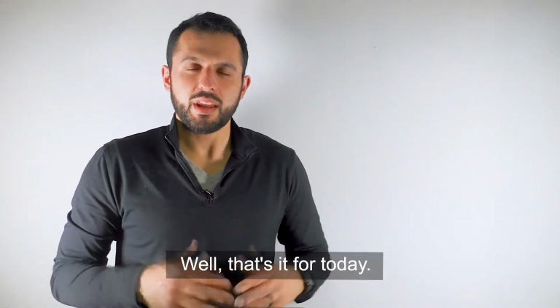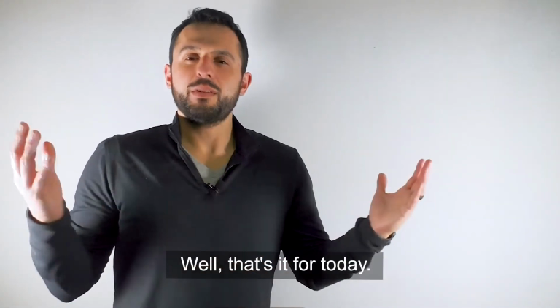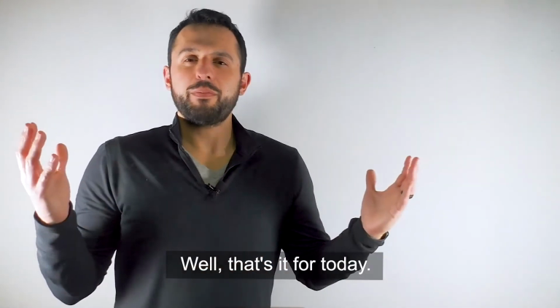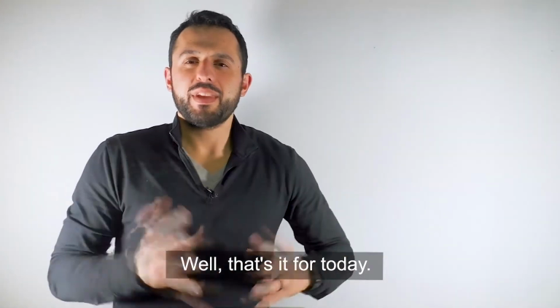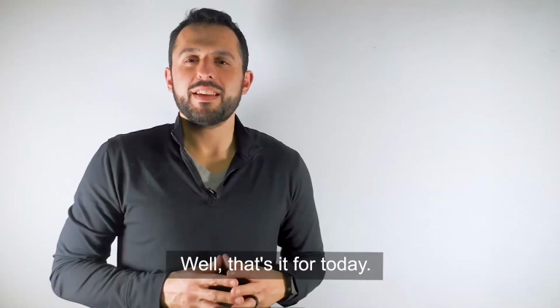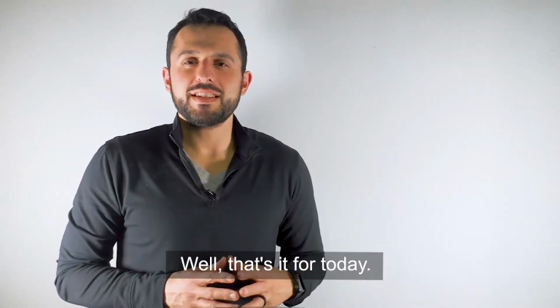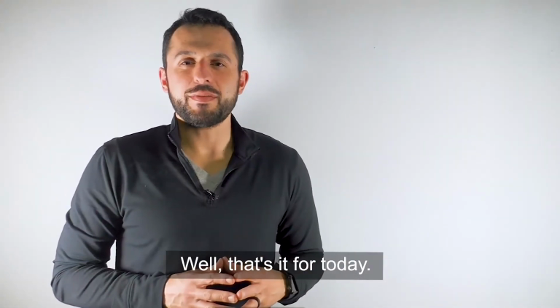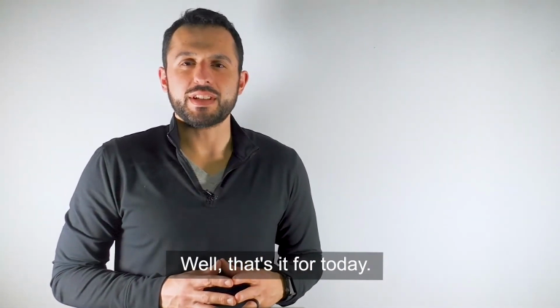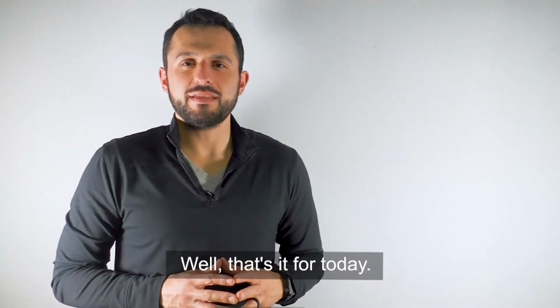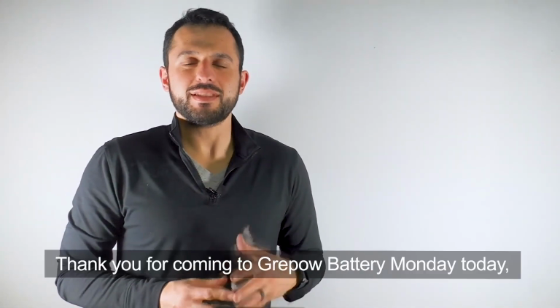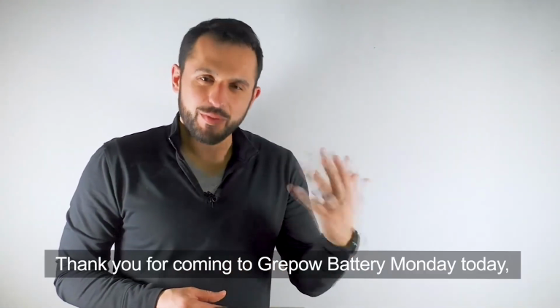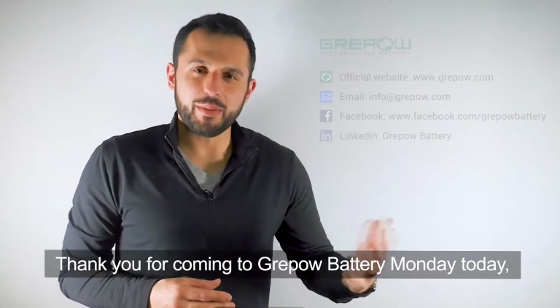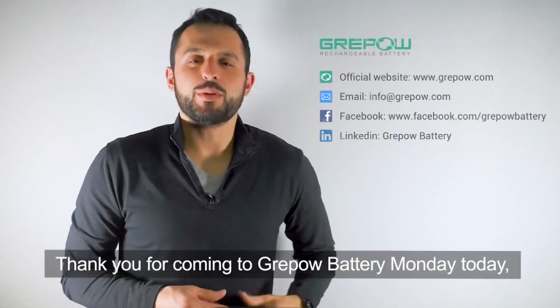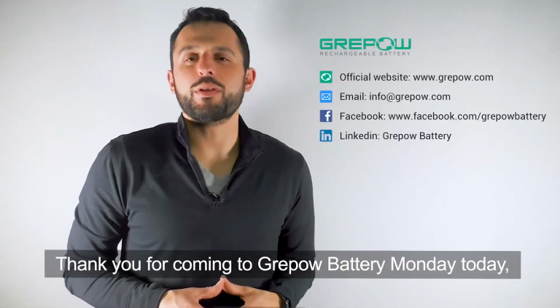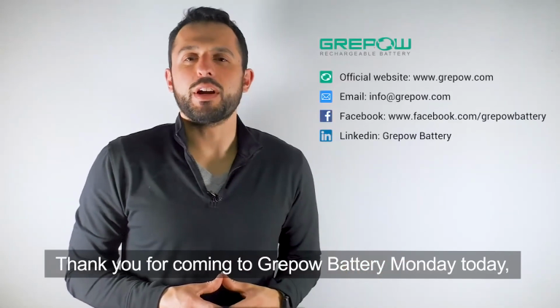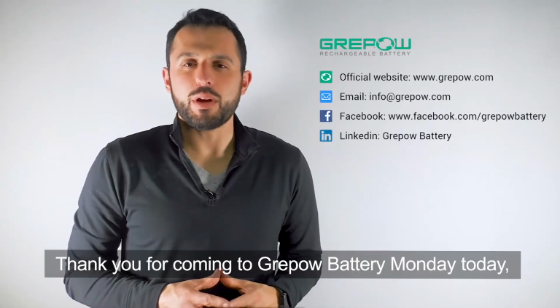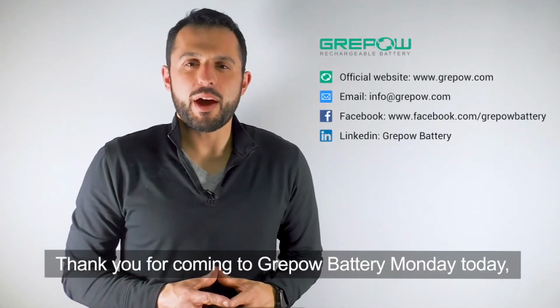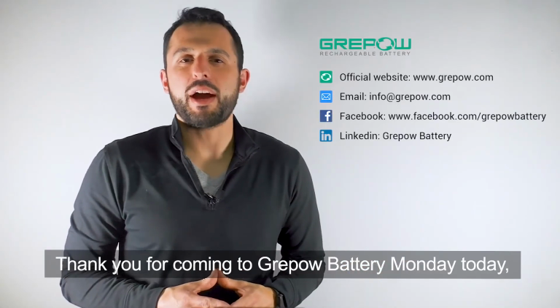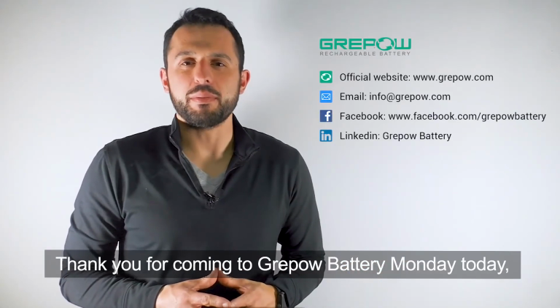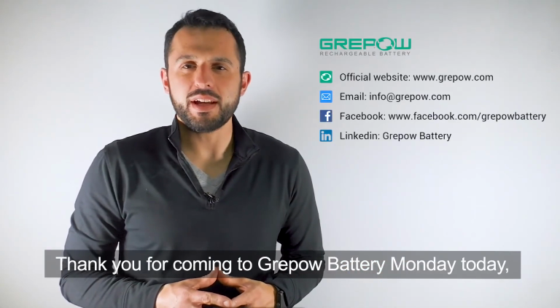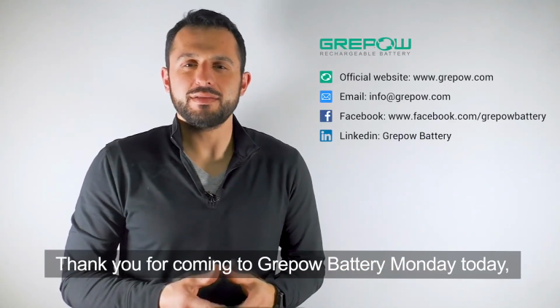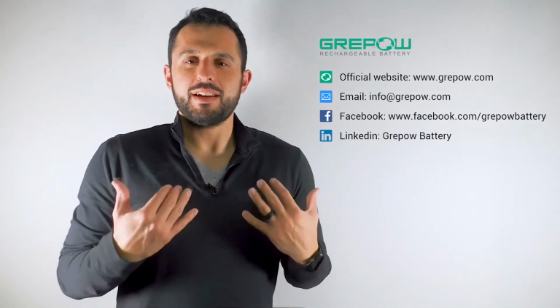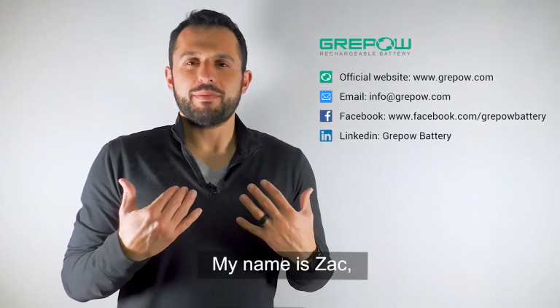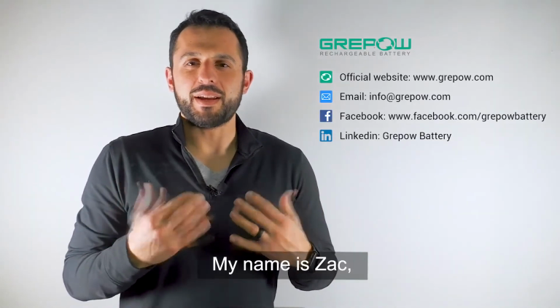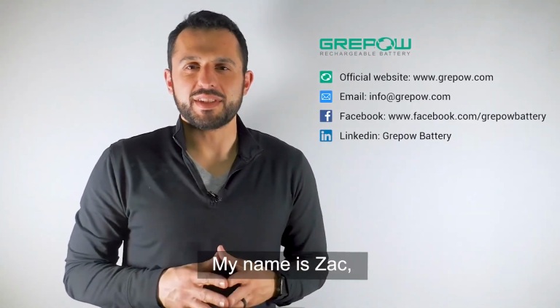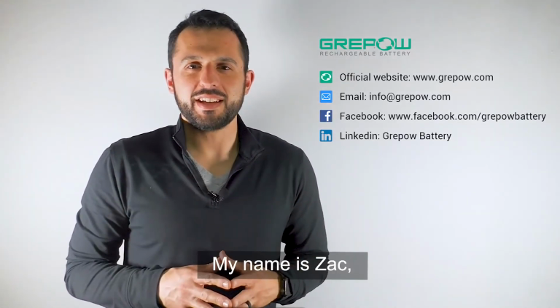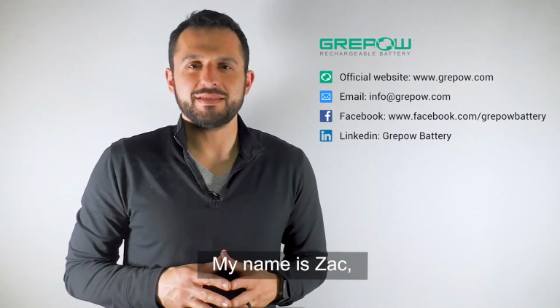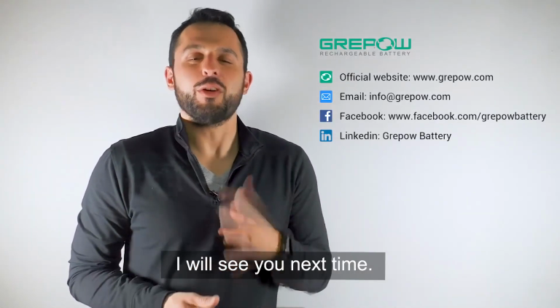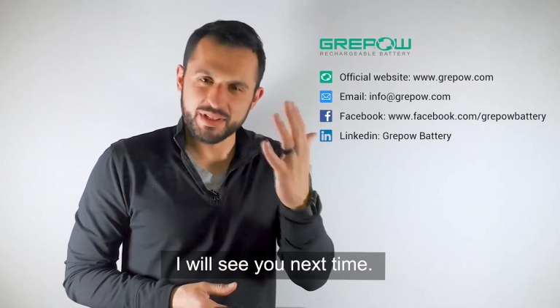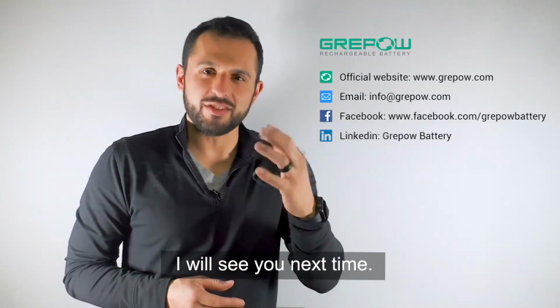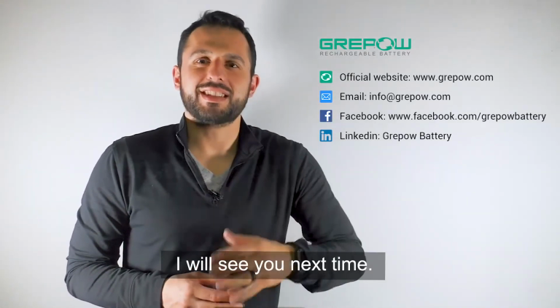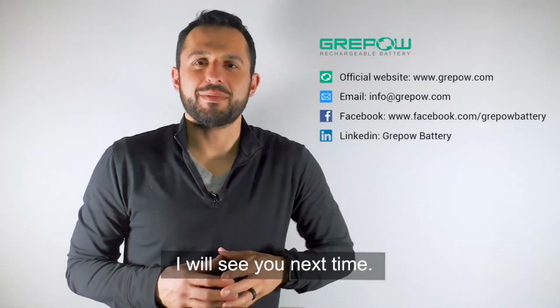Well, that's it for today. Thank you for coming to another GreyPow Battery Monday. My name is Zach and we'll be seeing you next time.